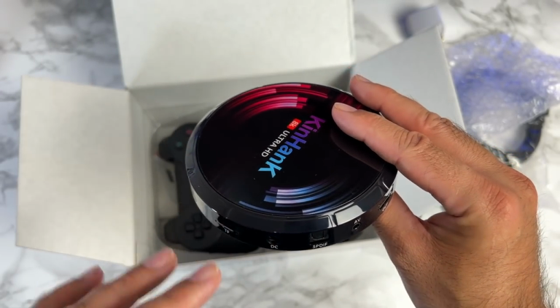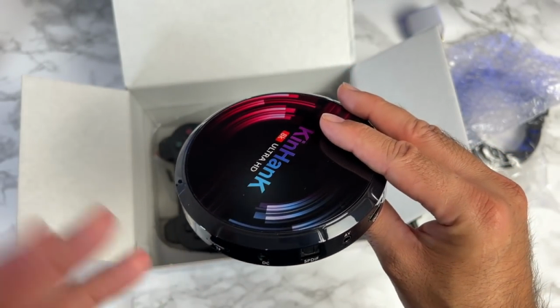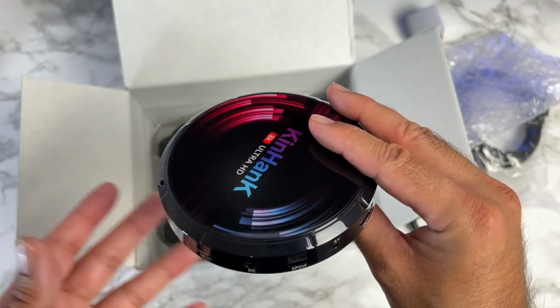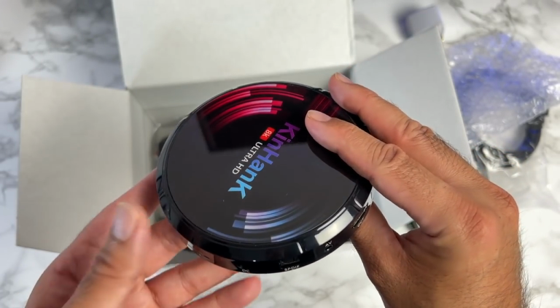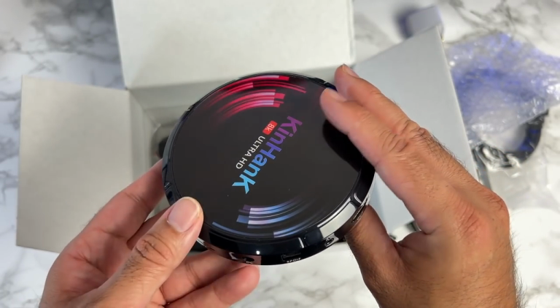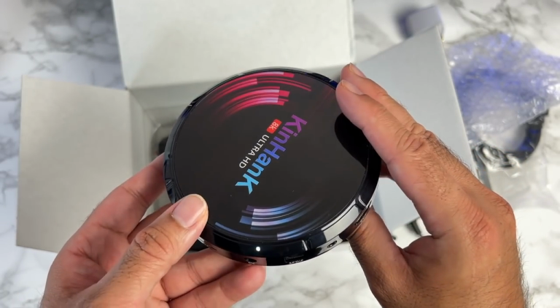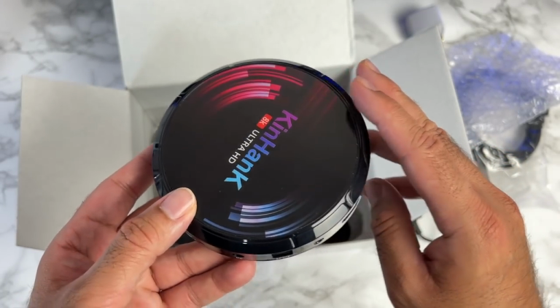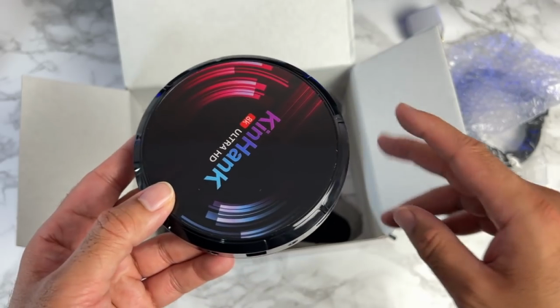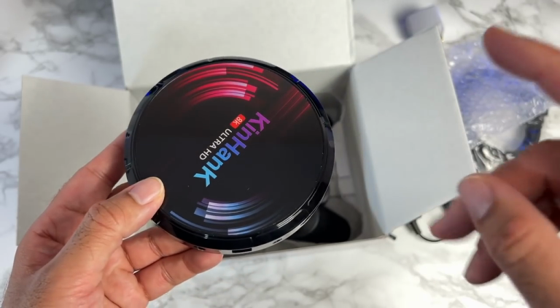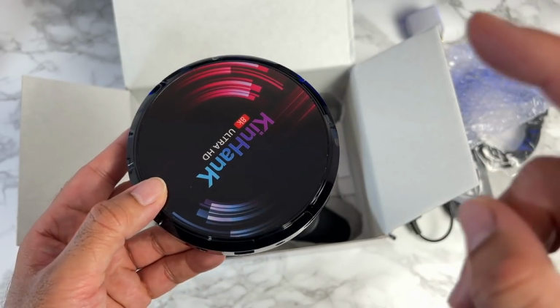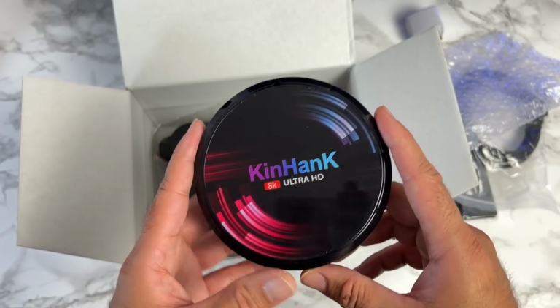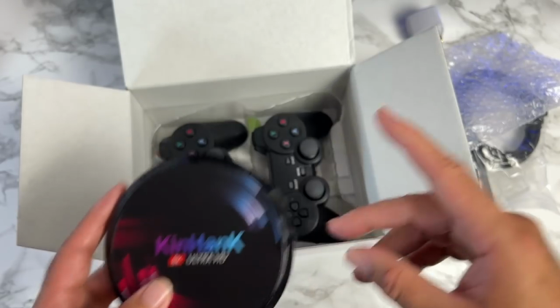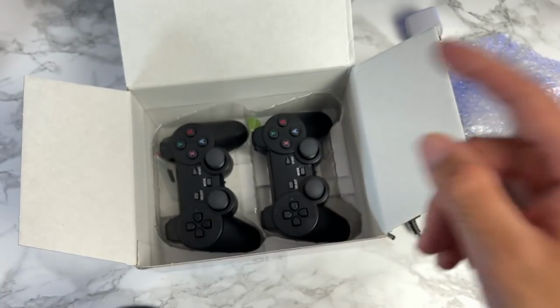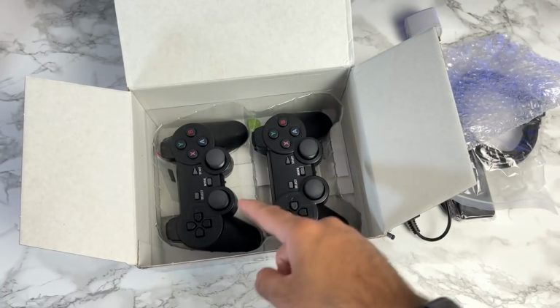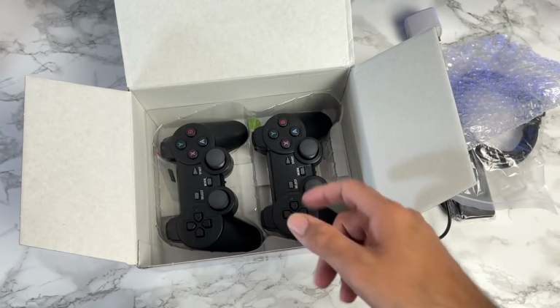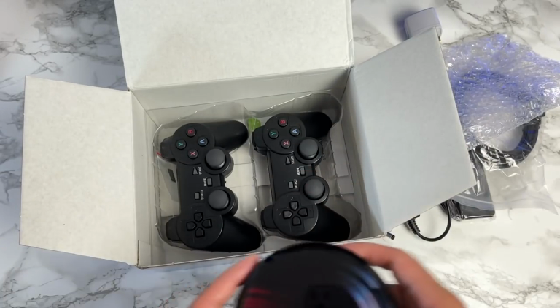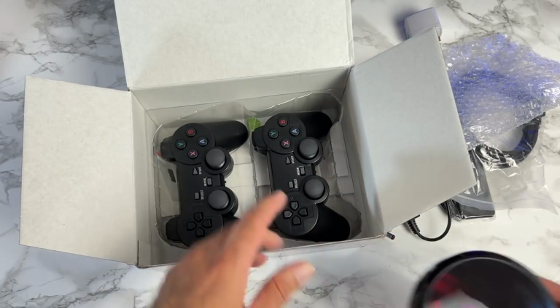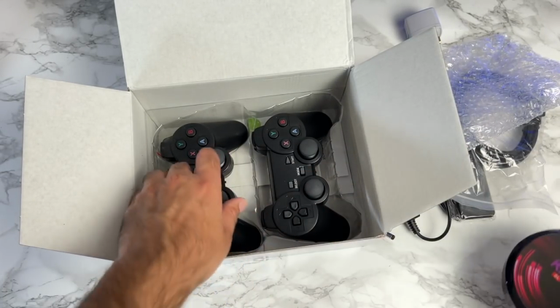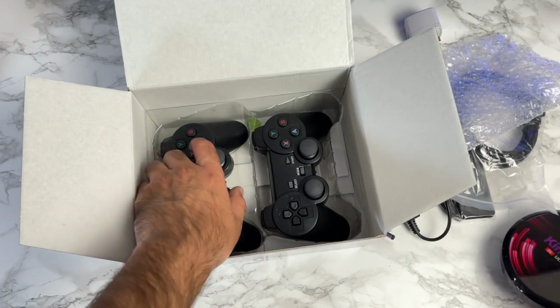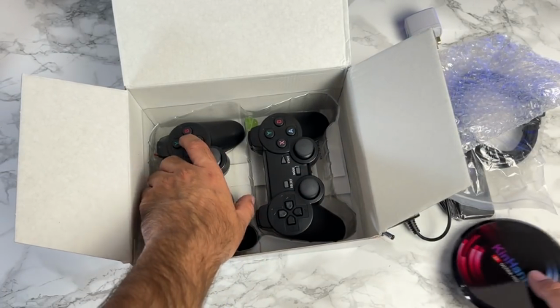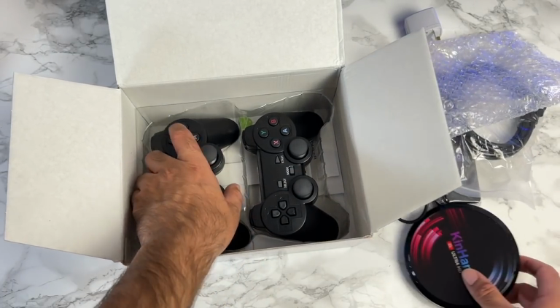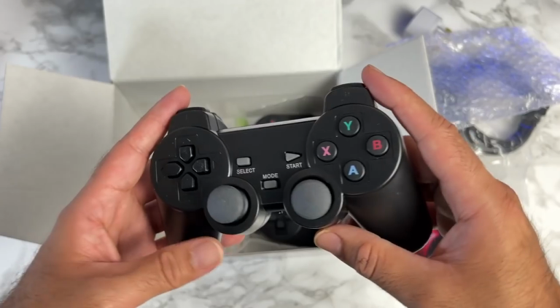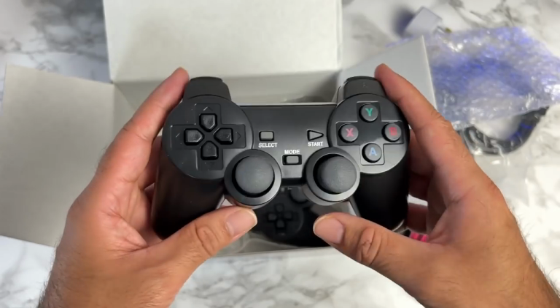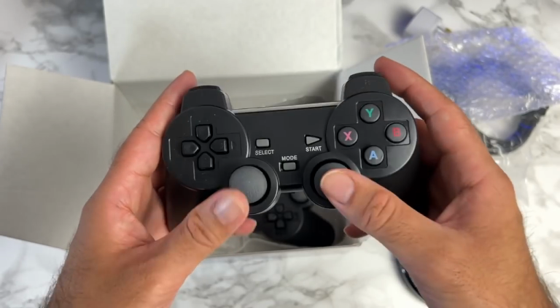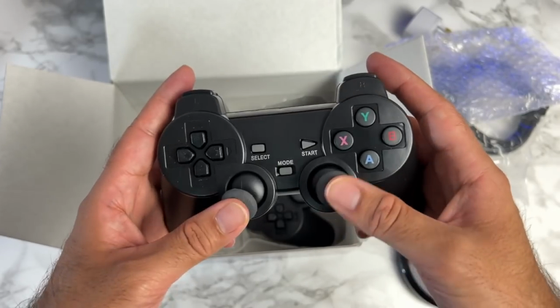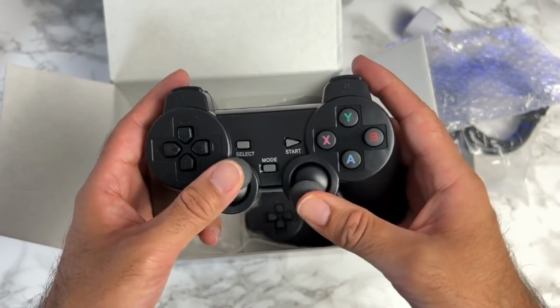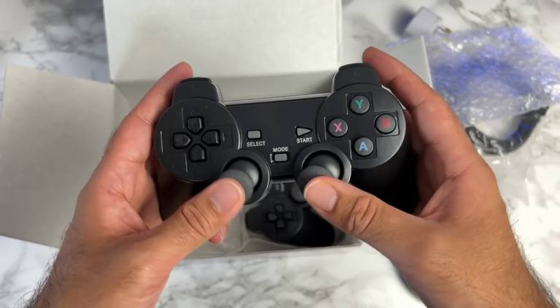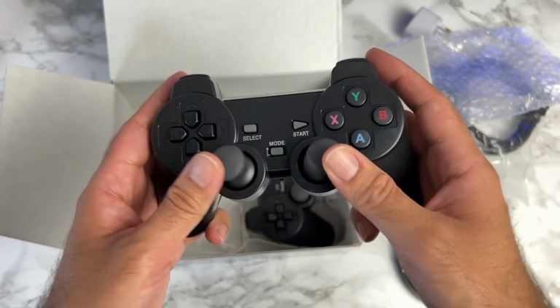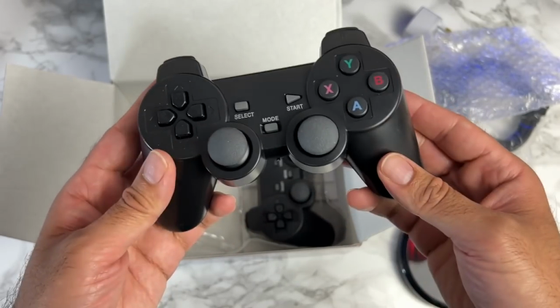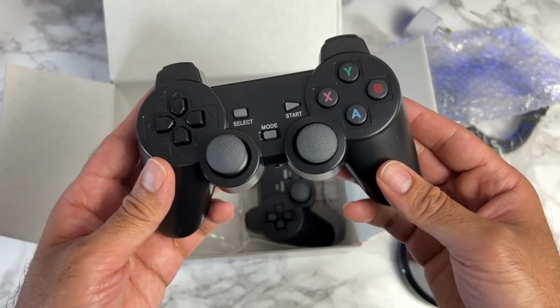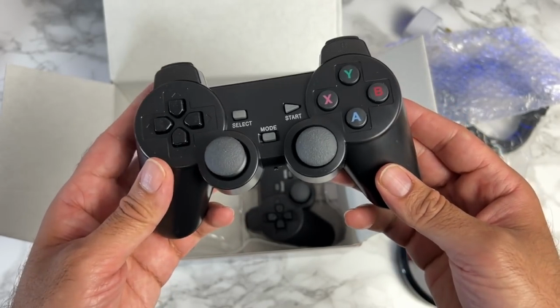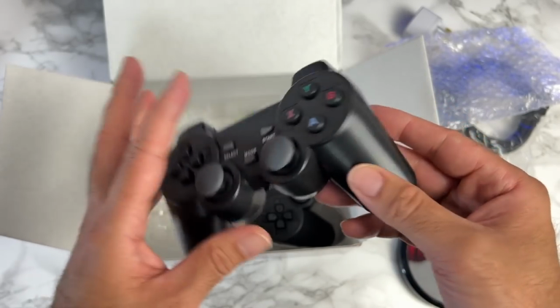The internal memory is 32GB and it comes with two wireless remote controls, similar in style to PlayStation 2 controllers.